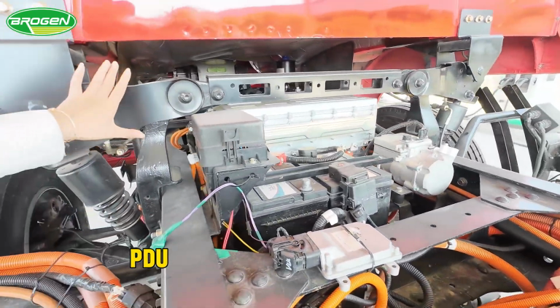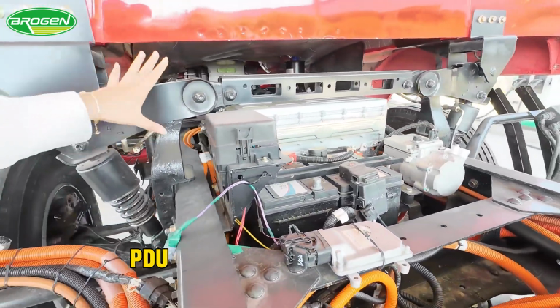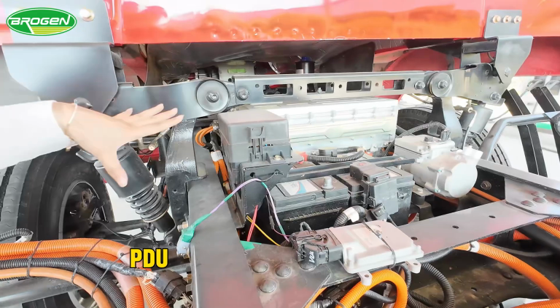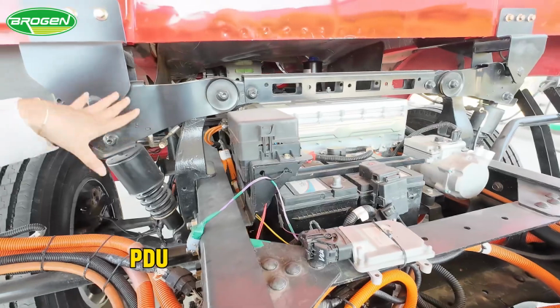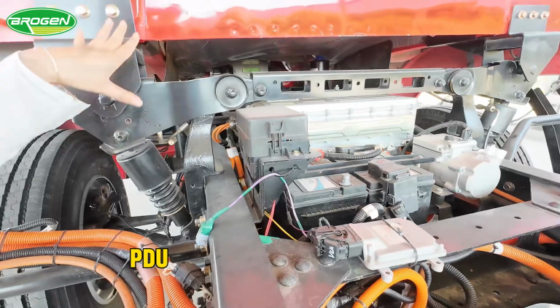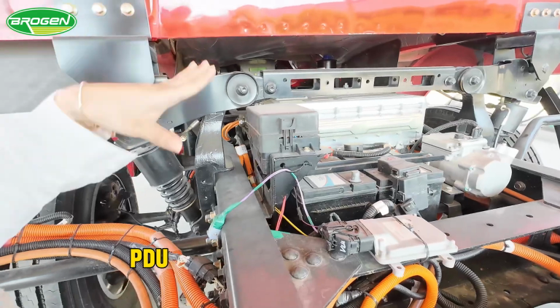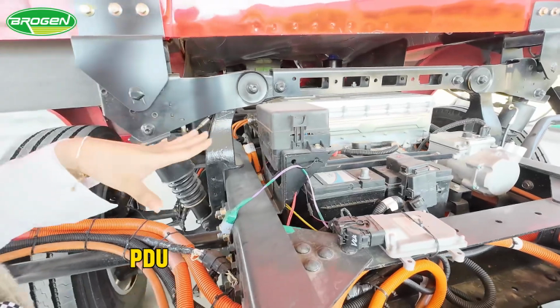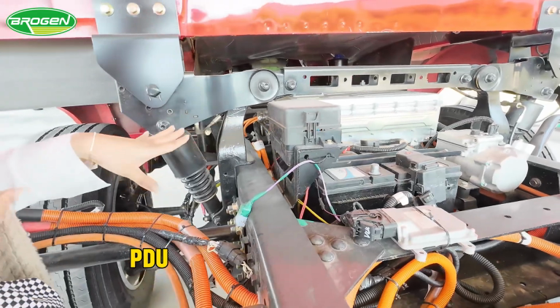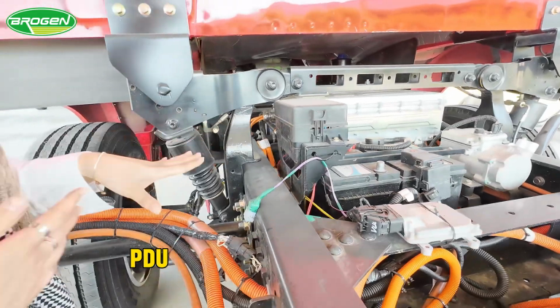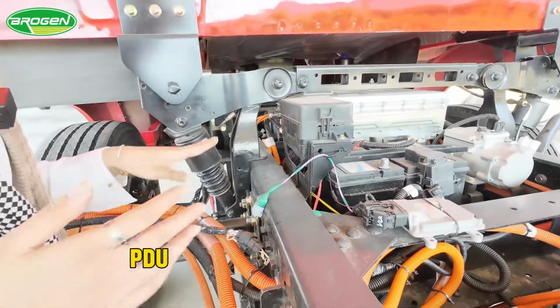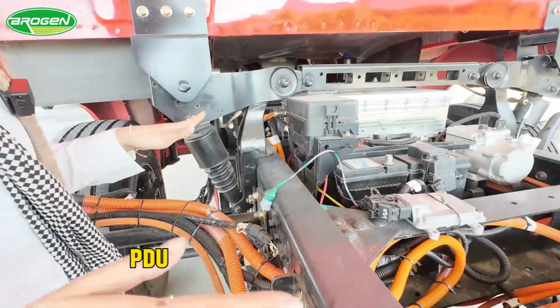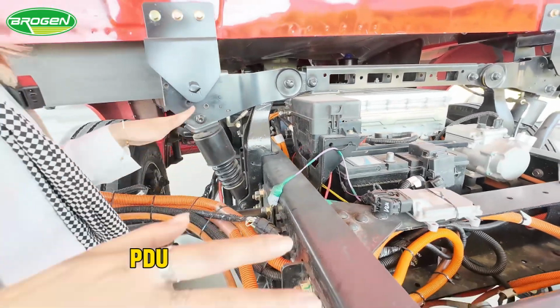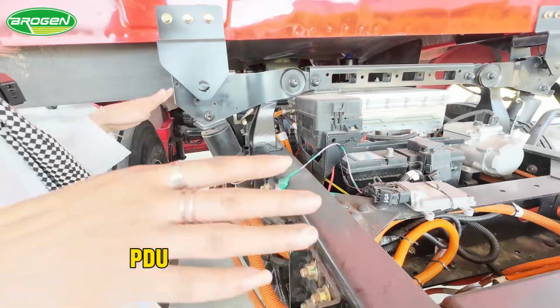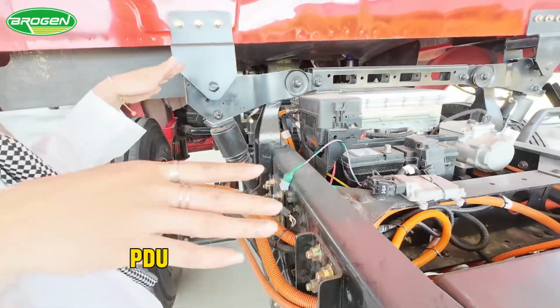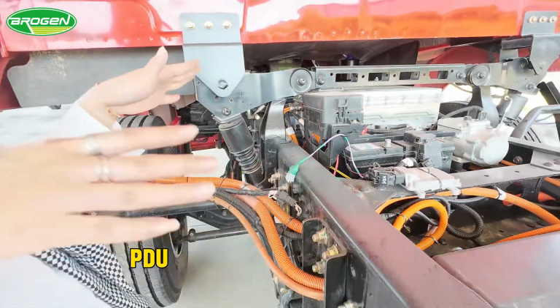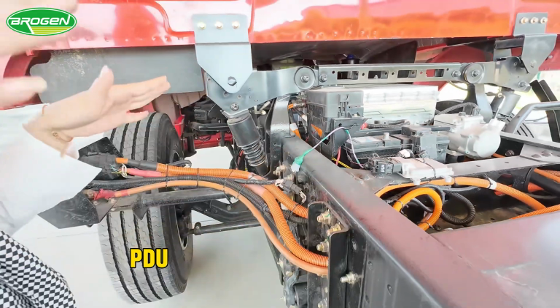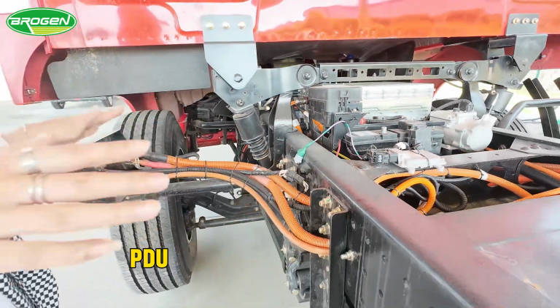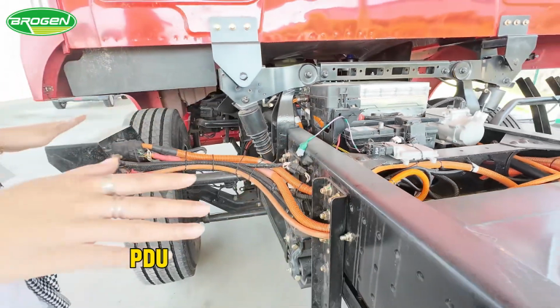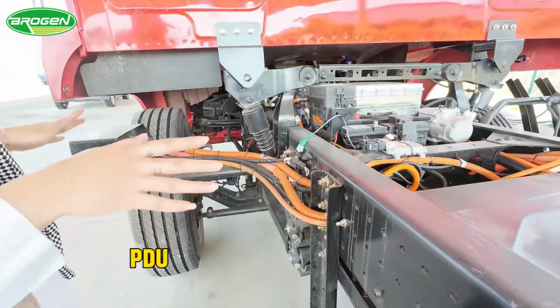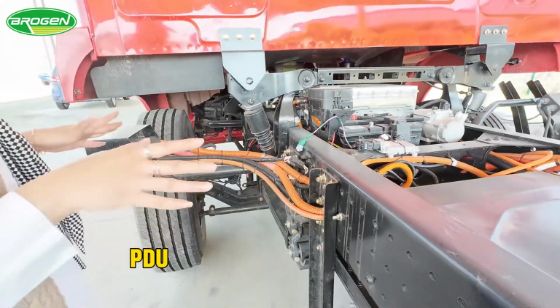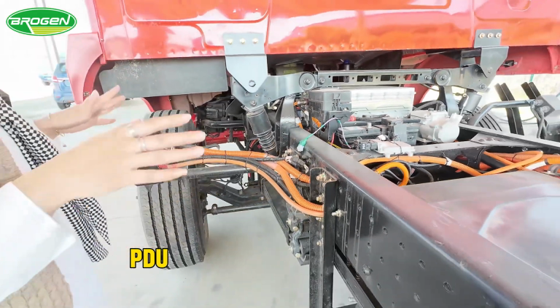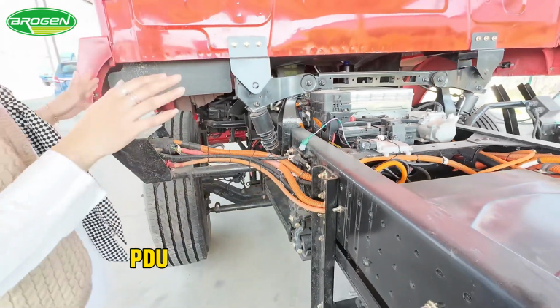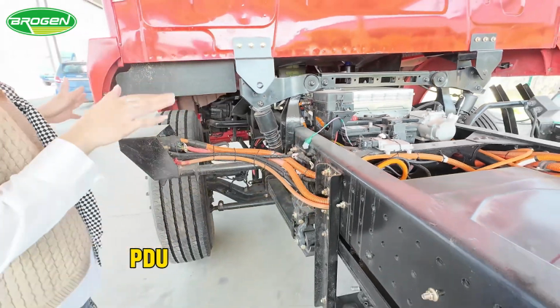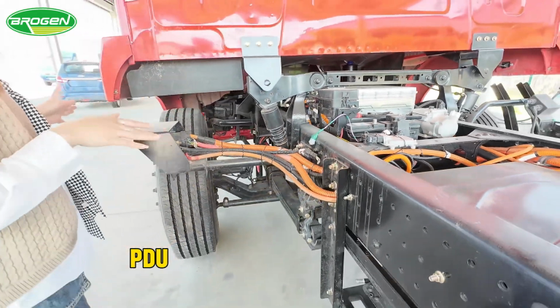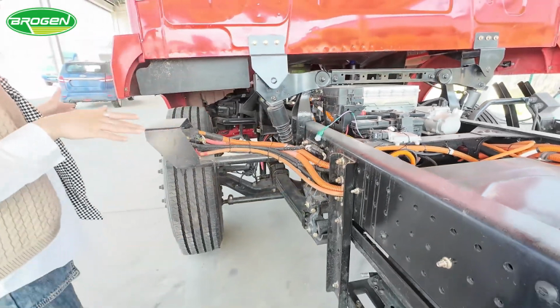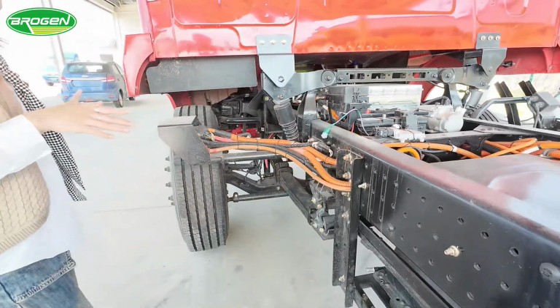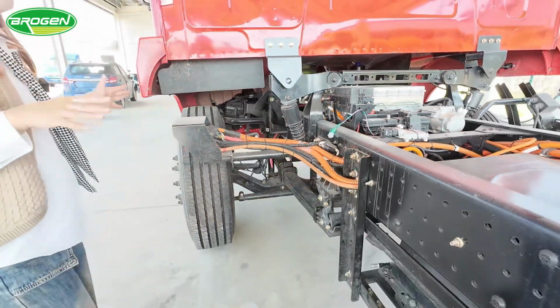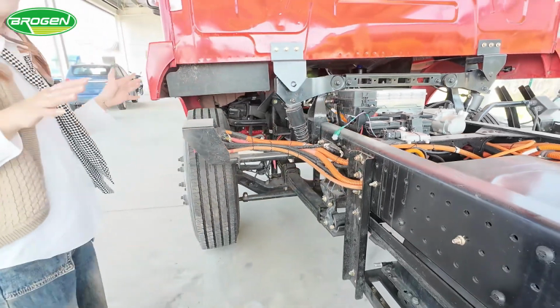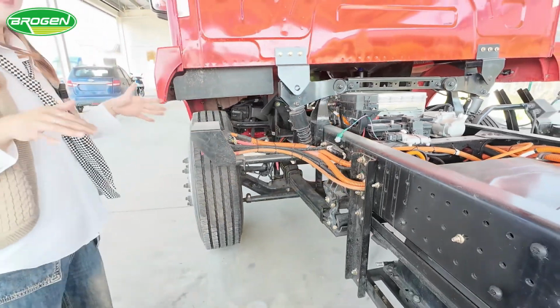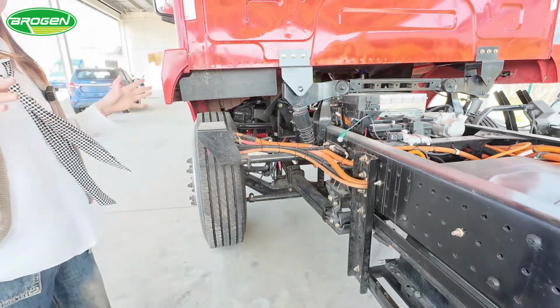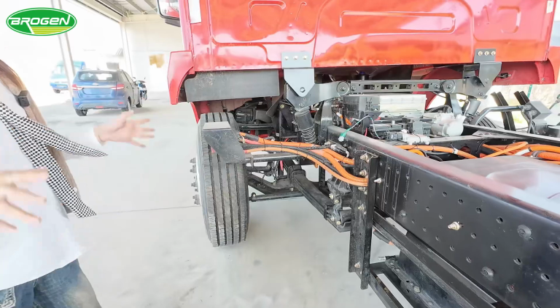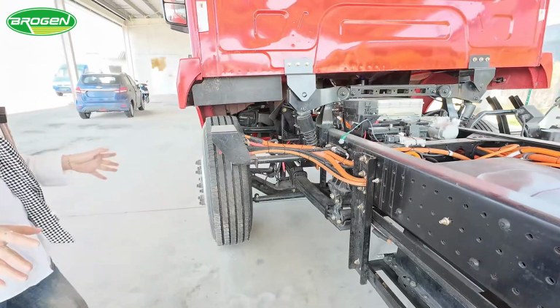All these parts are electric parts — the main parts for the heavy truck.